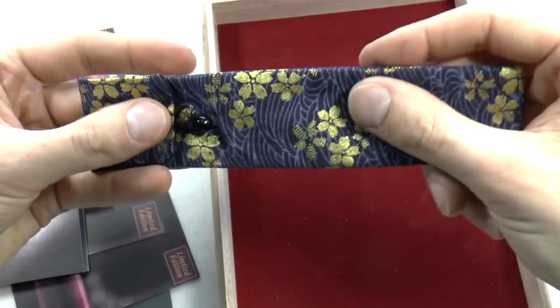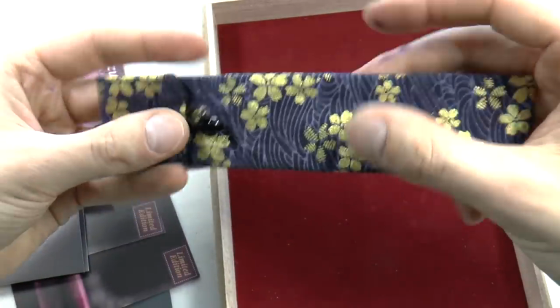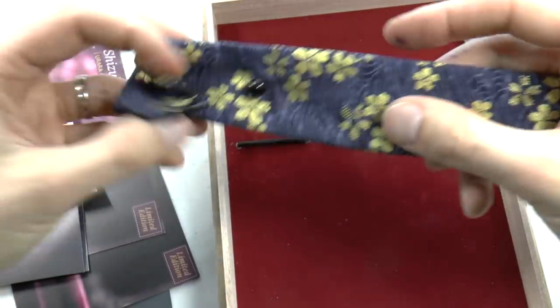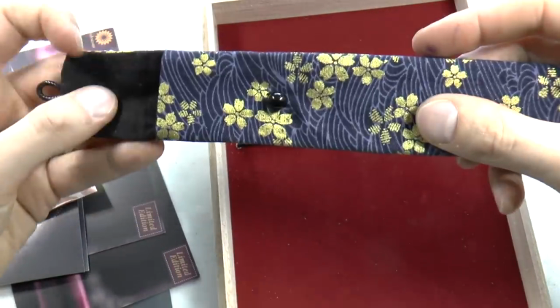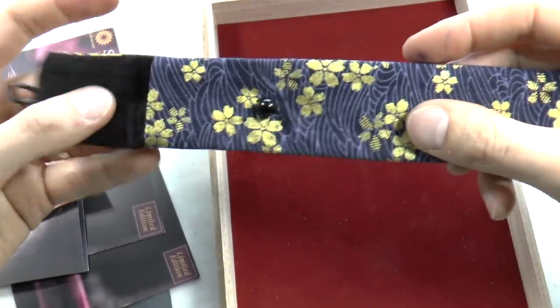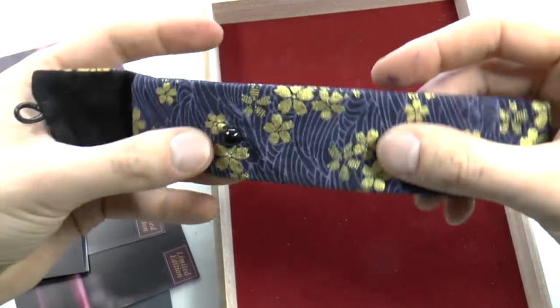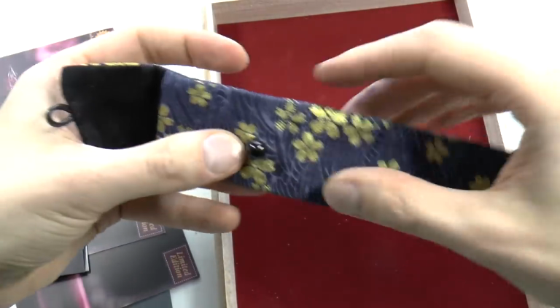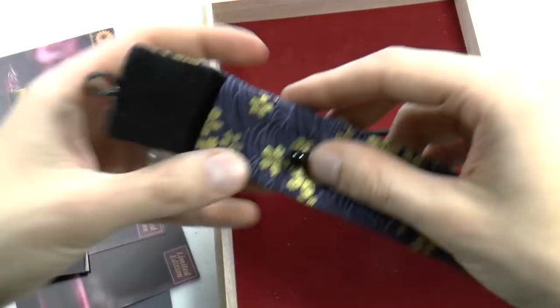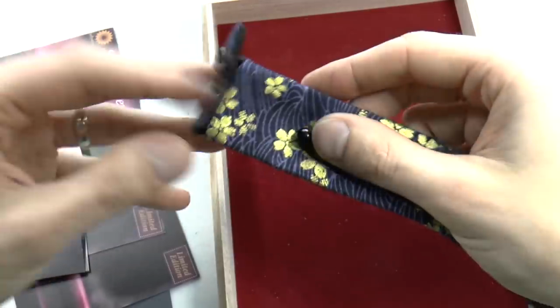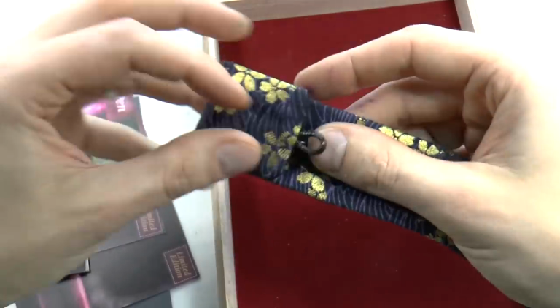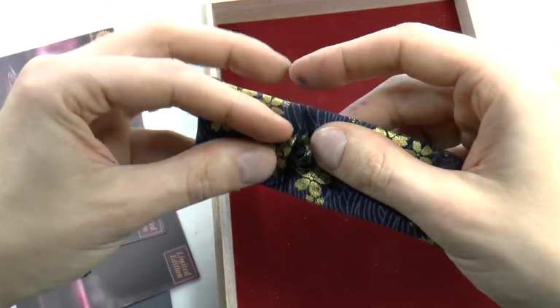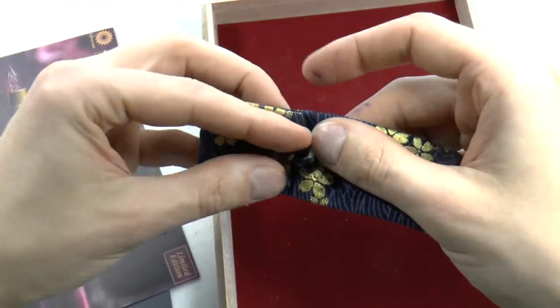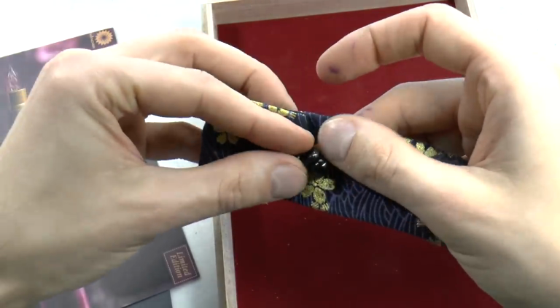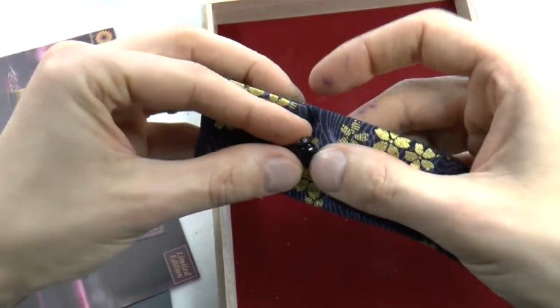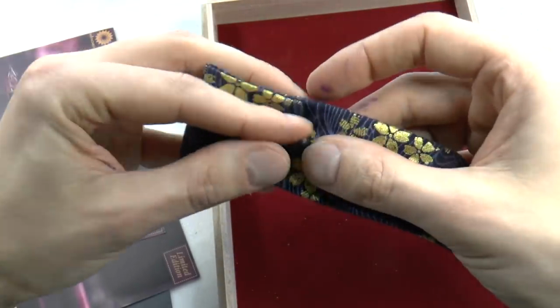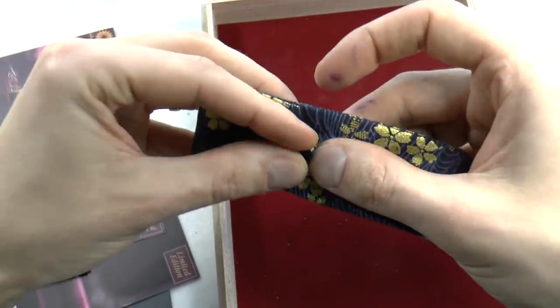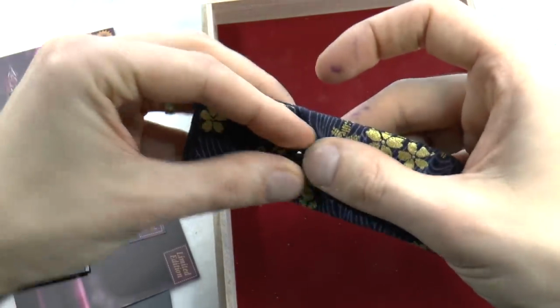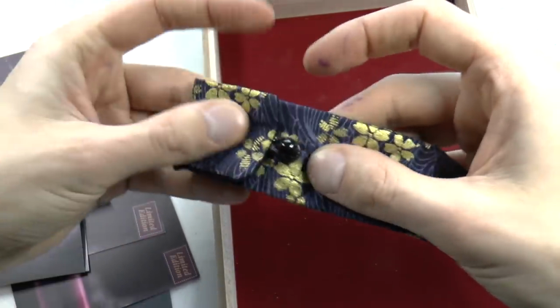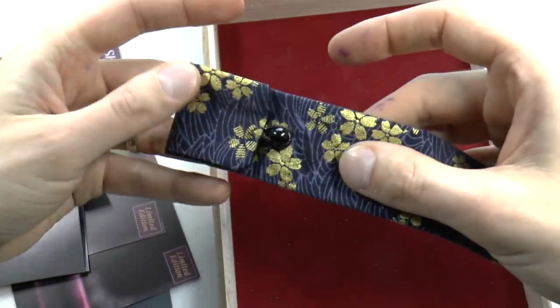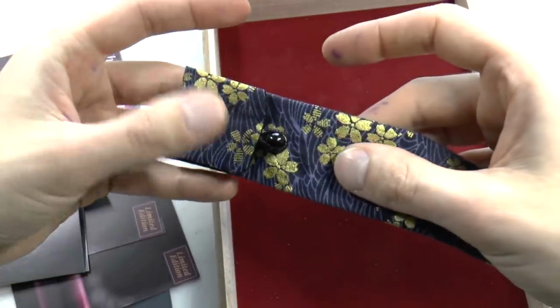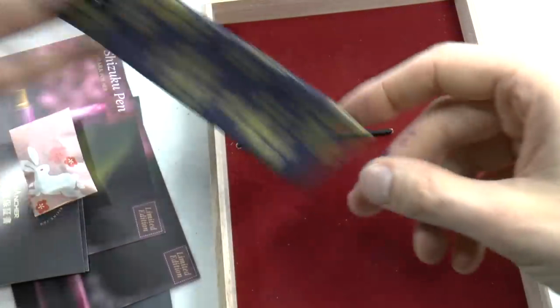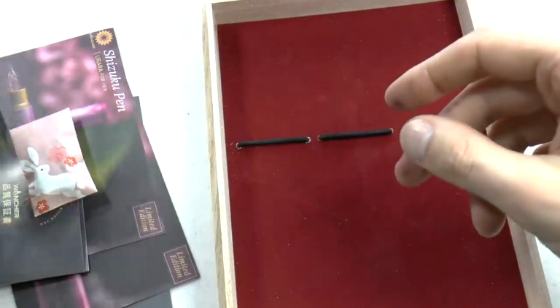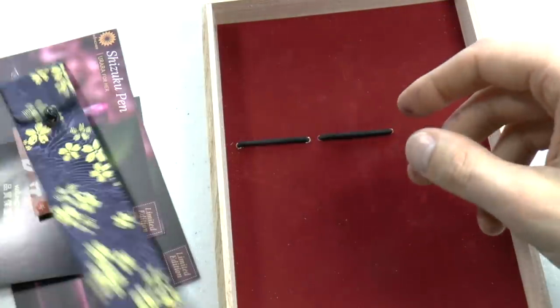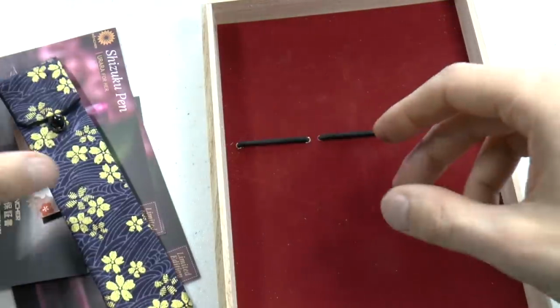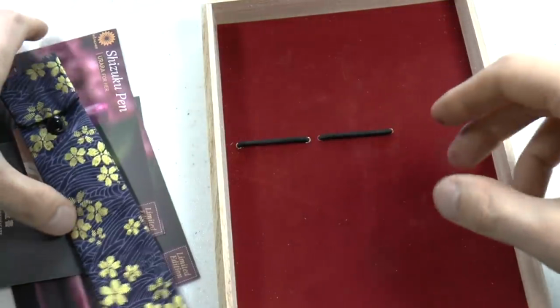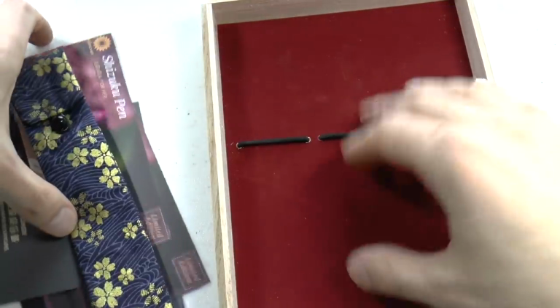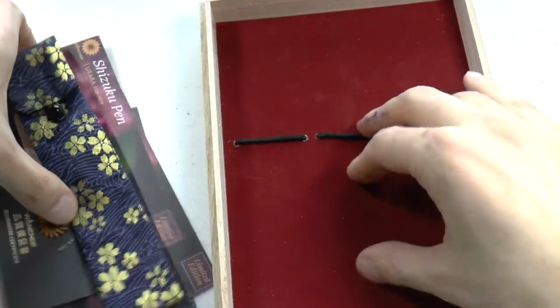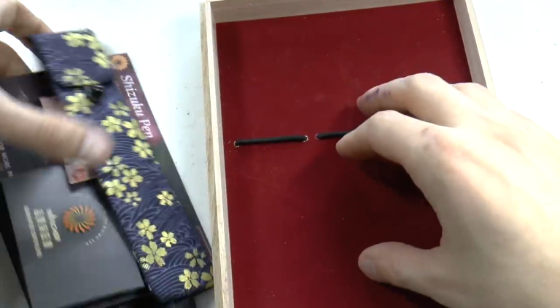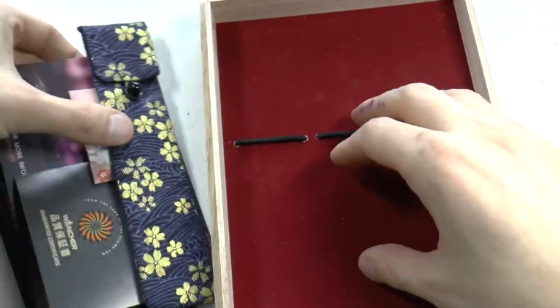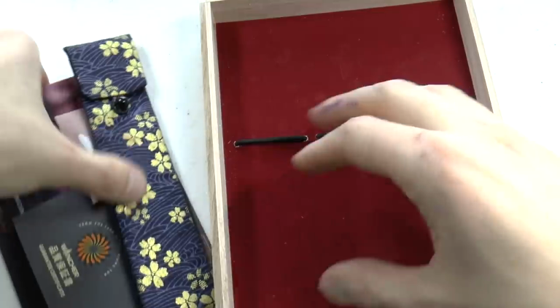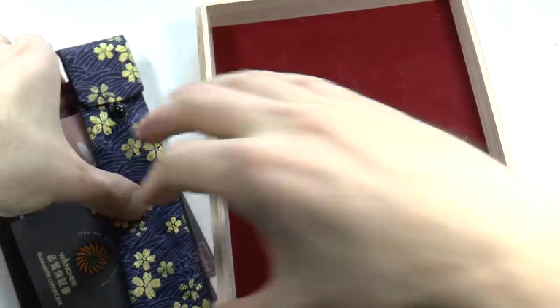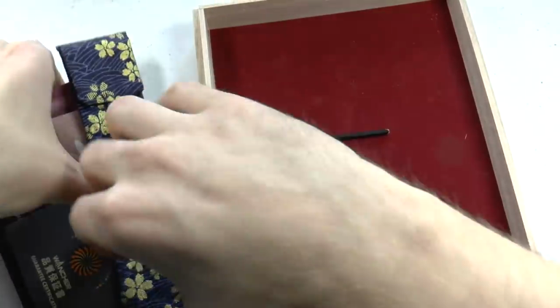And then you have a little pen kimono, which is kind of neat. I mean, it is cool that you get that. So I'll show you the pen in a sec.